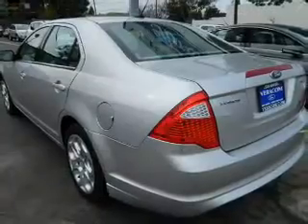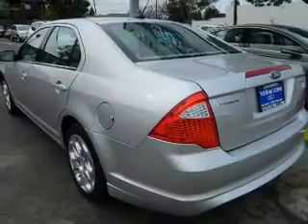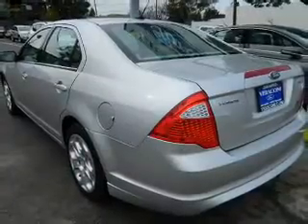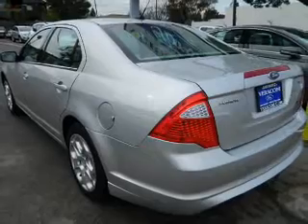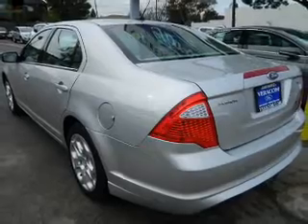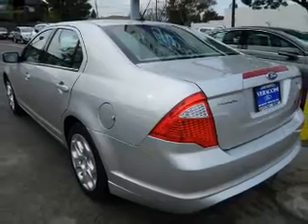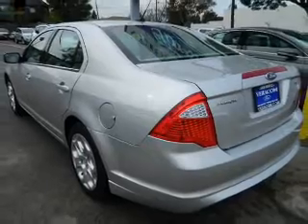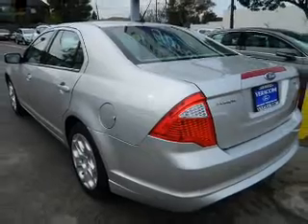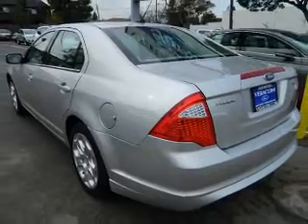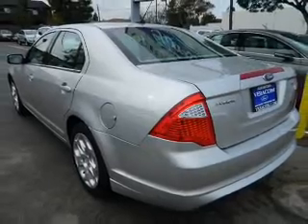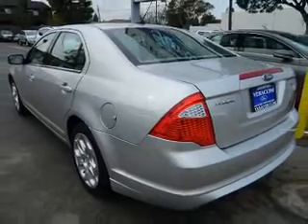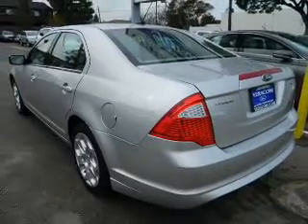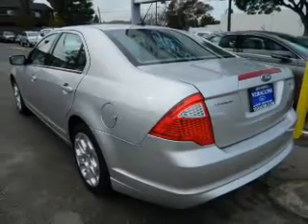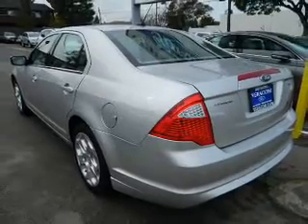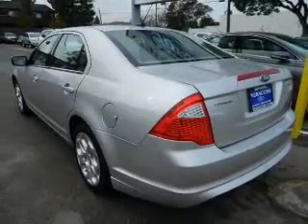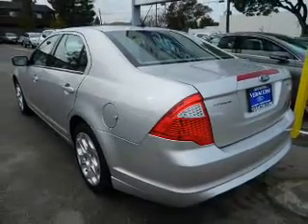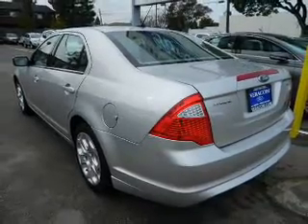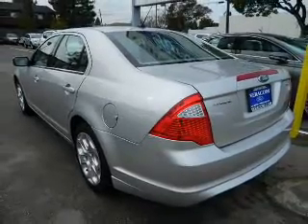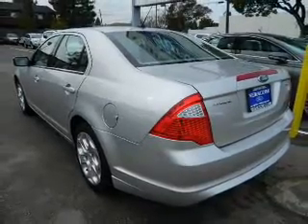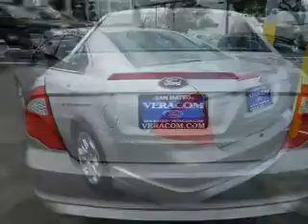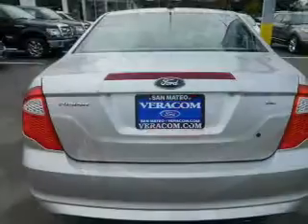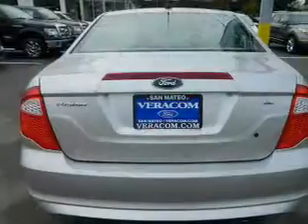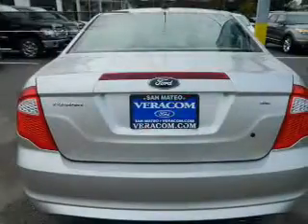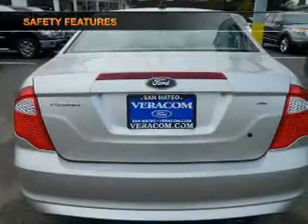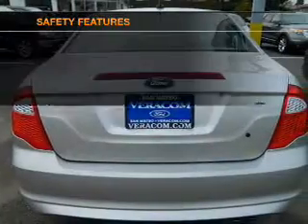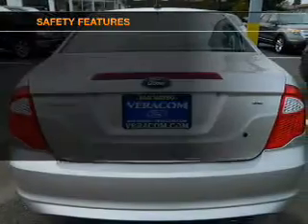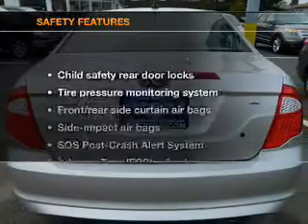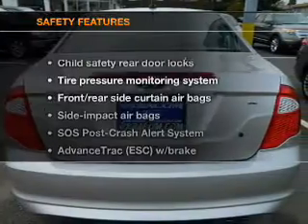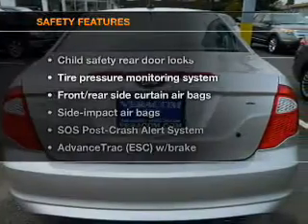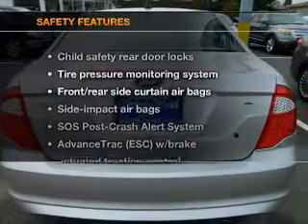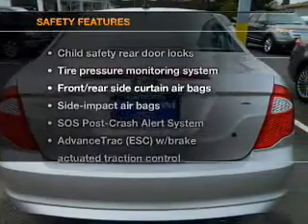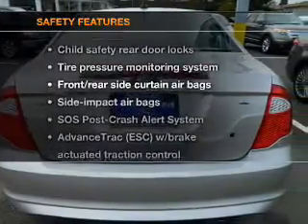Power door locks. Power windows. Cruise control. Power steering. If safety is a high priority,